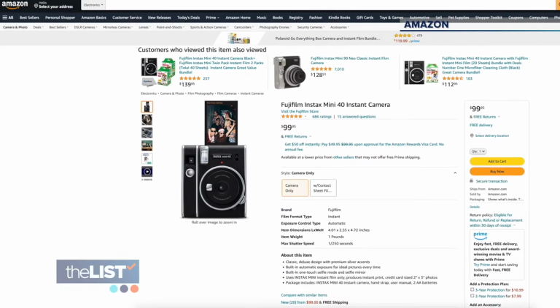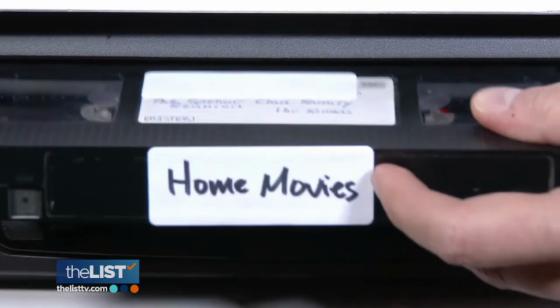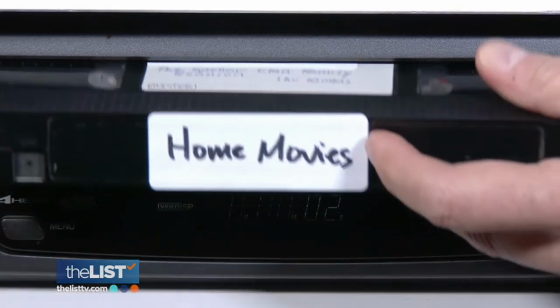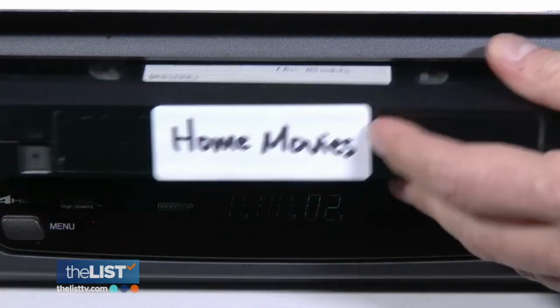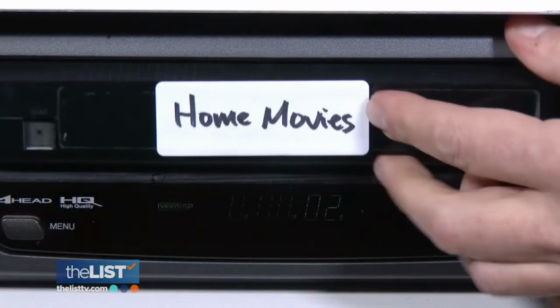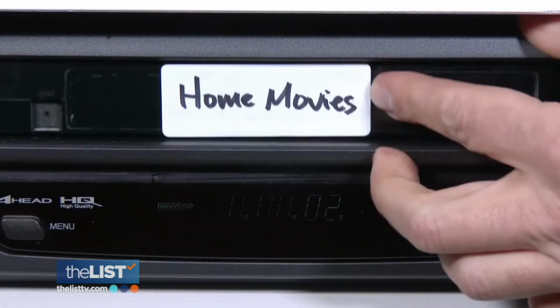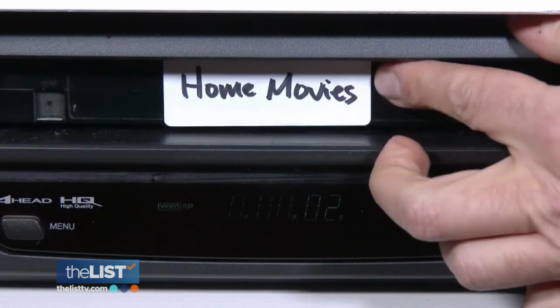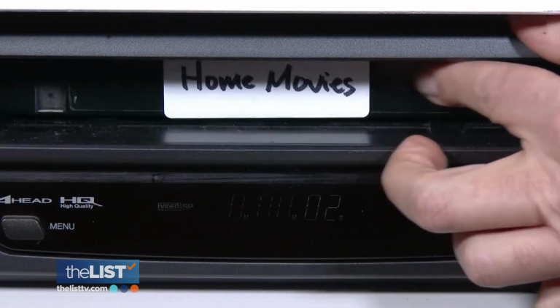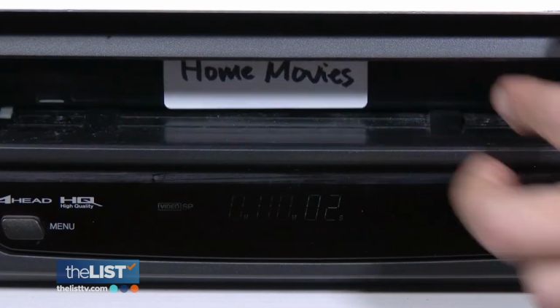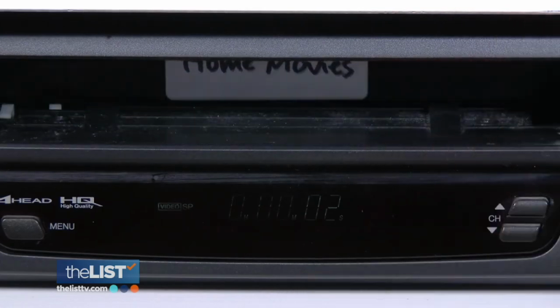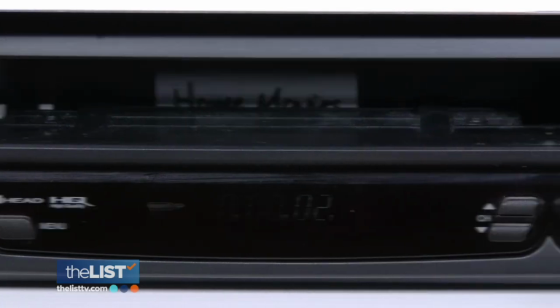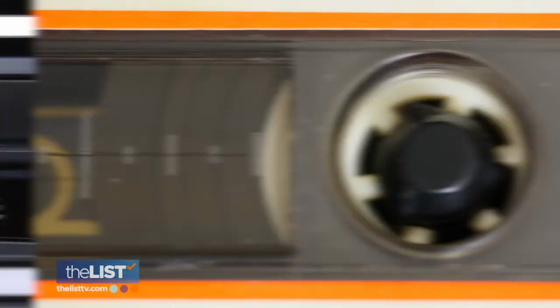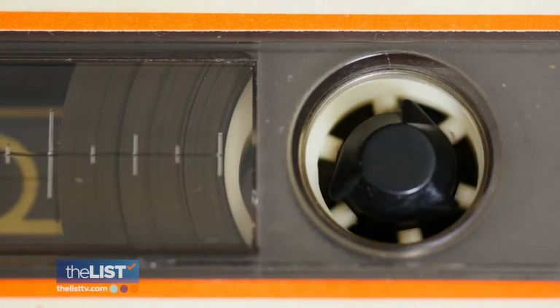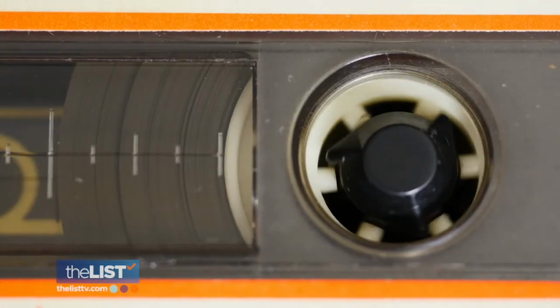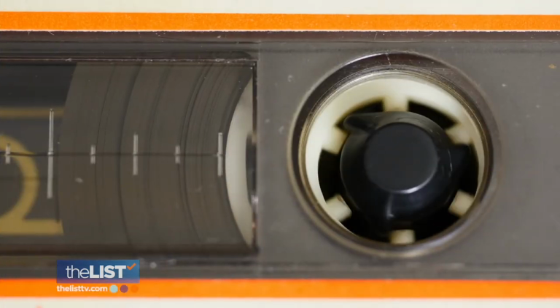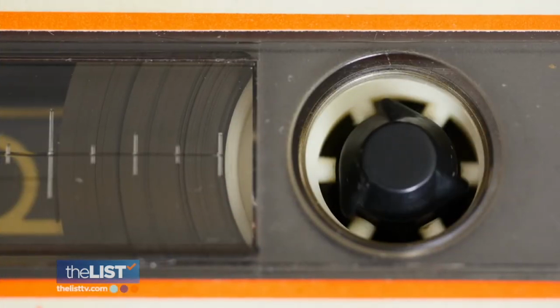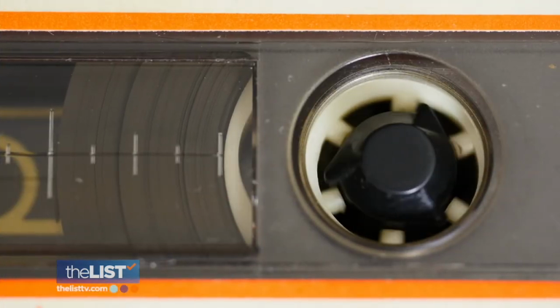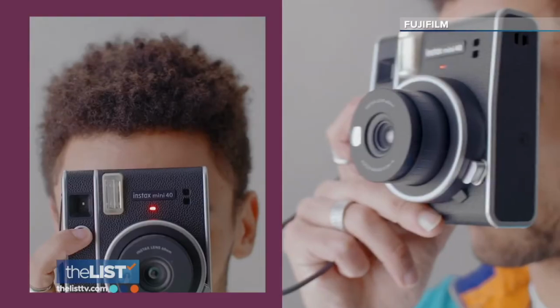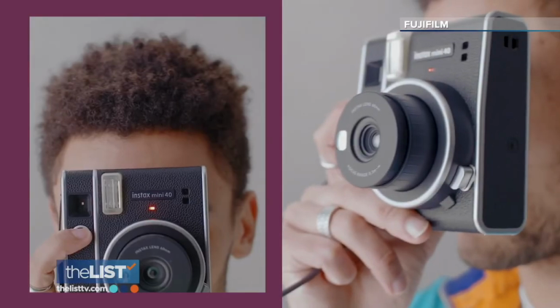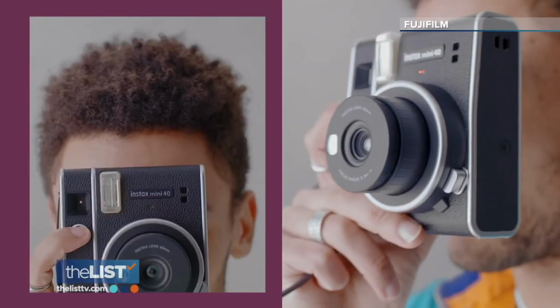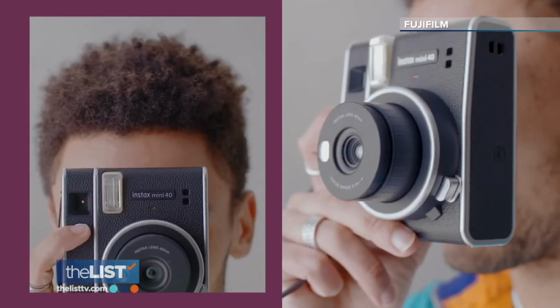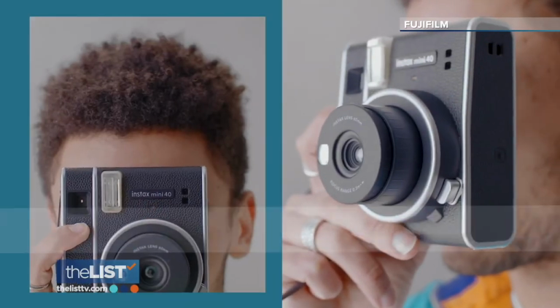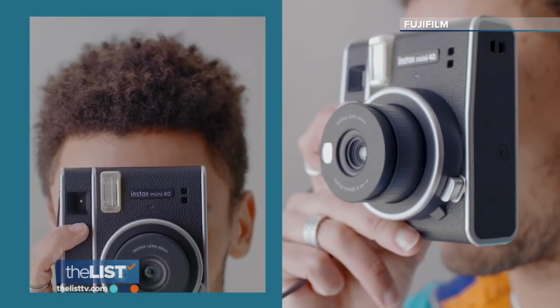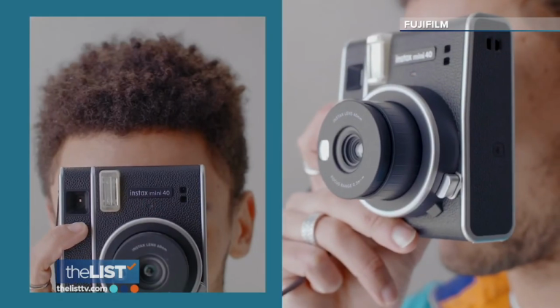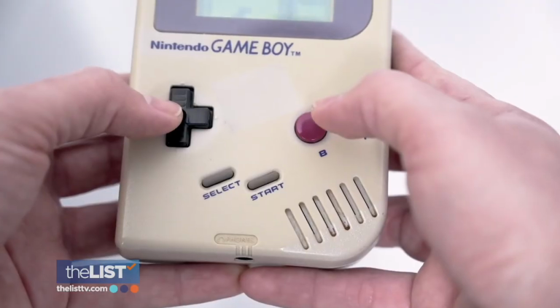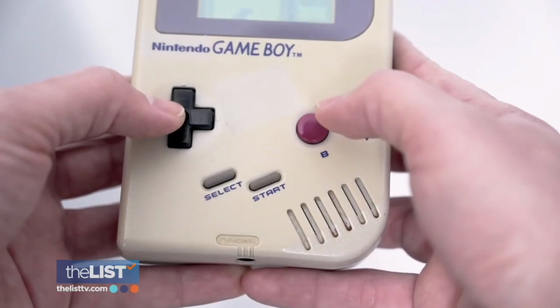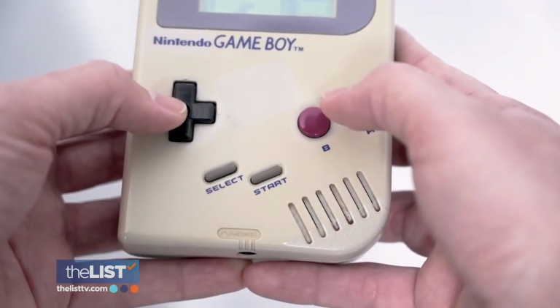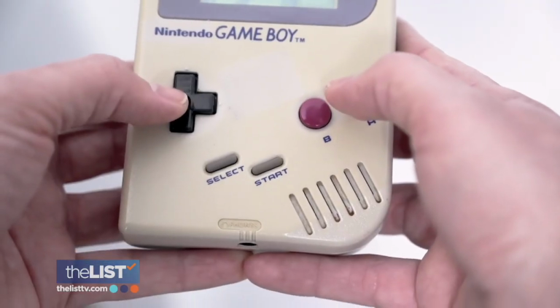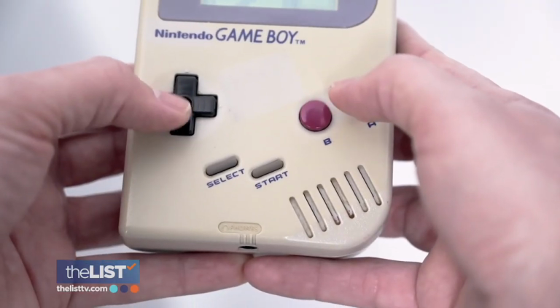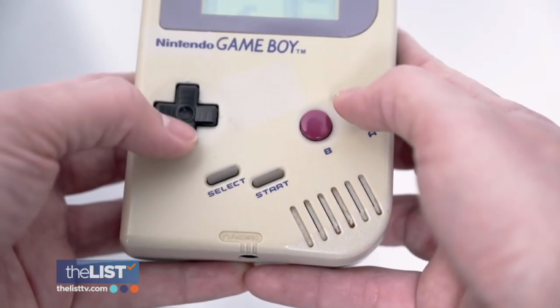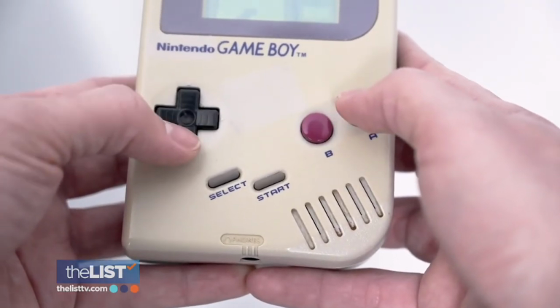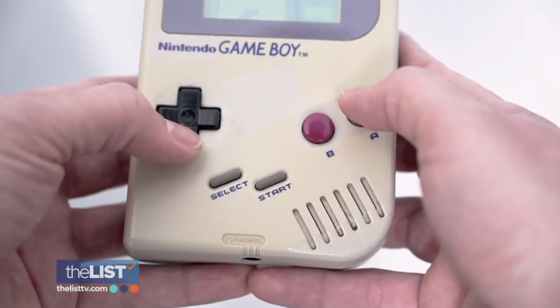Please be kind — we're rewinding to the good old days with the retro tech.